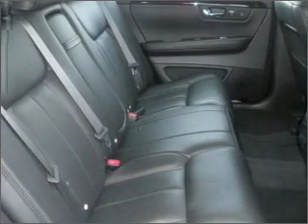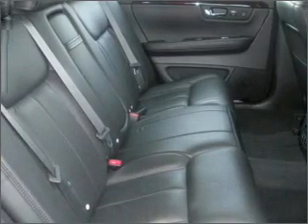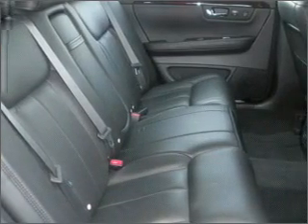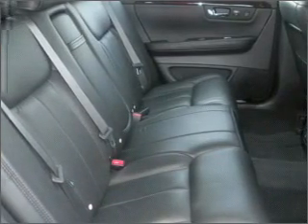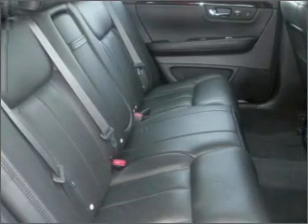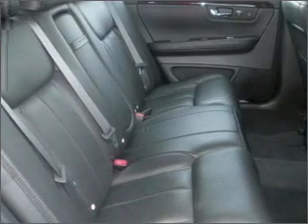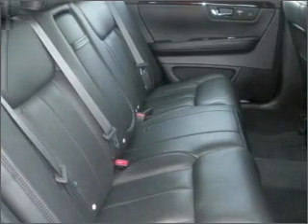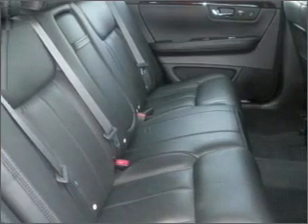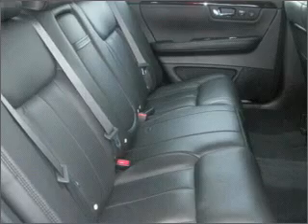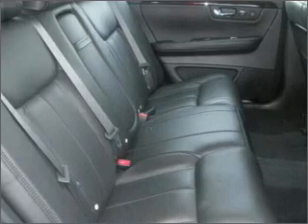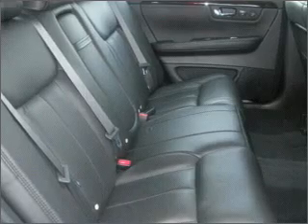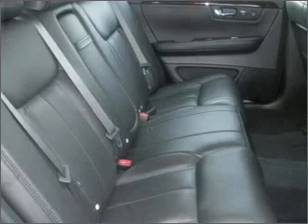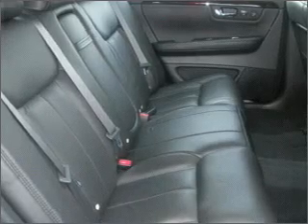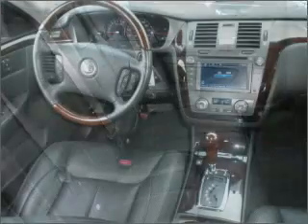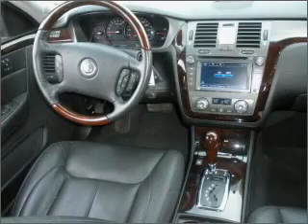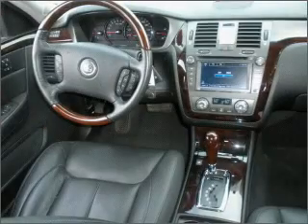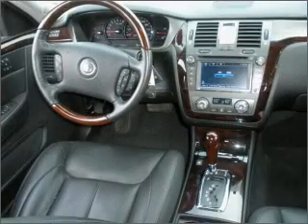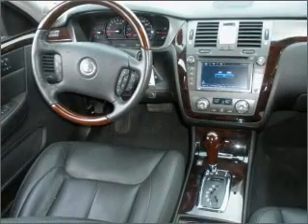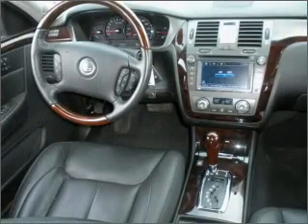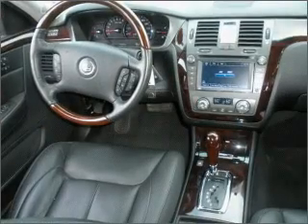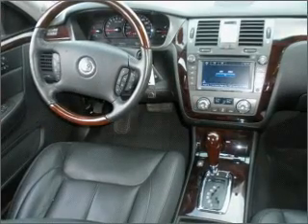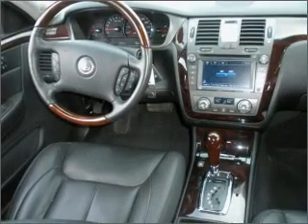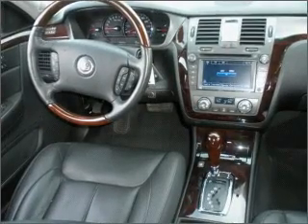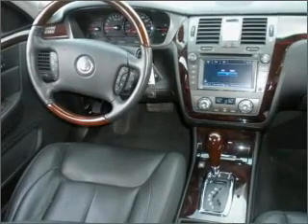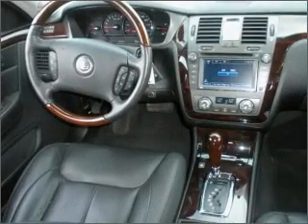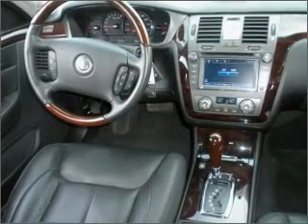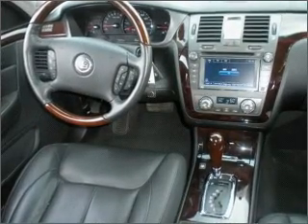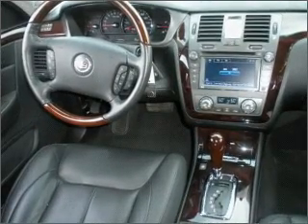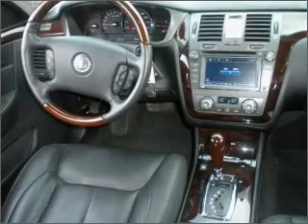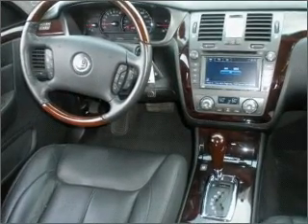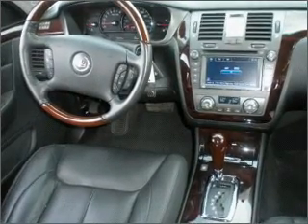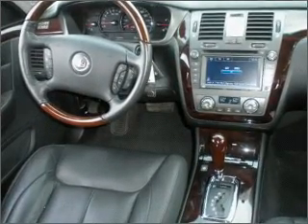We would love to put you in the driver's seat of this DTS. Please contact us for more information.